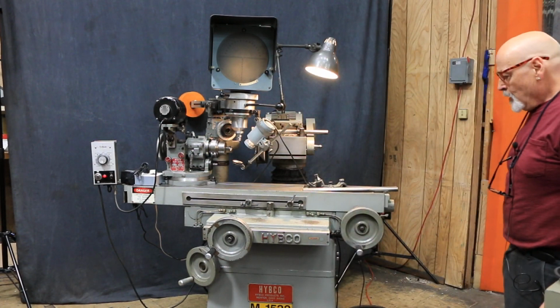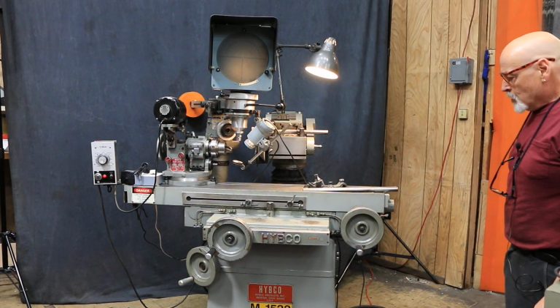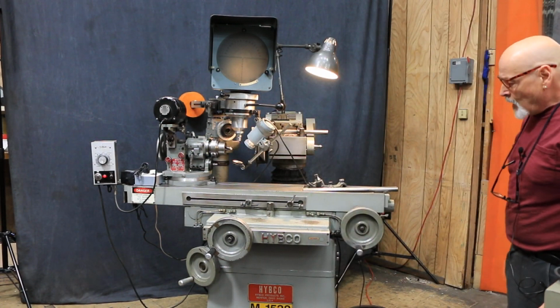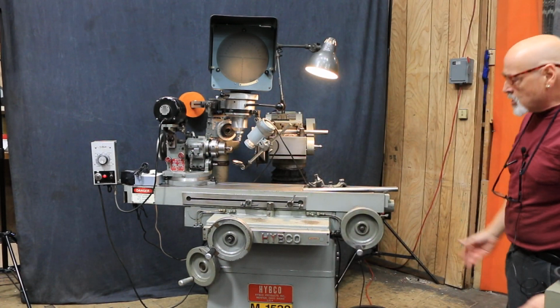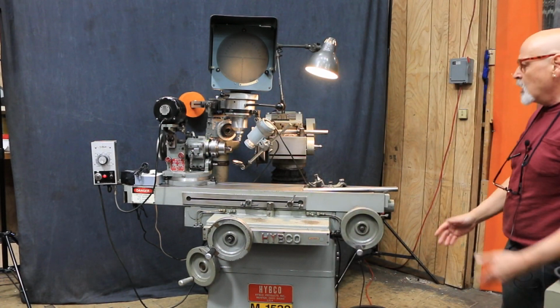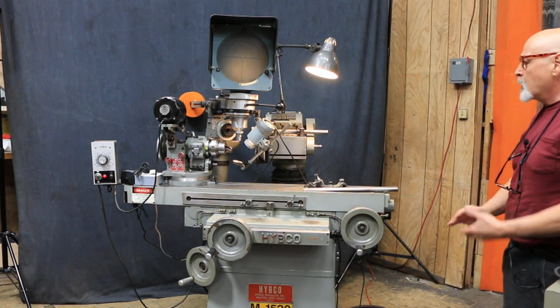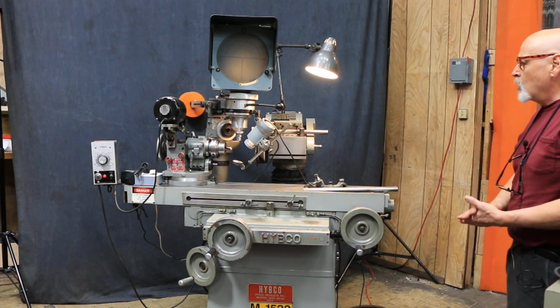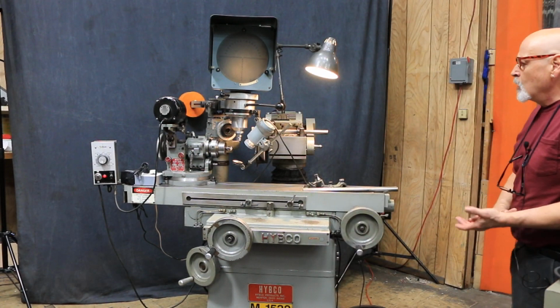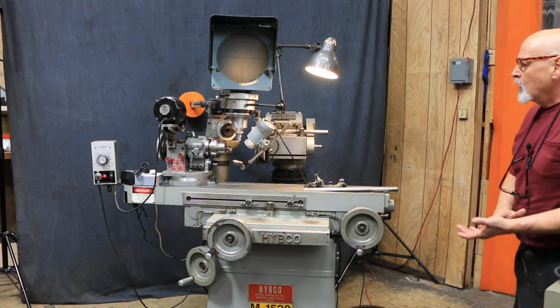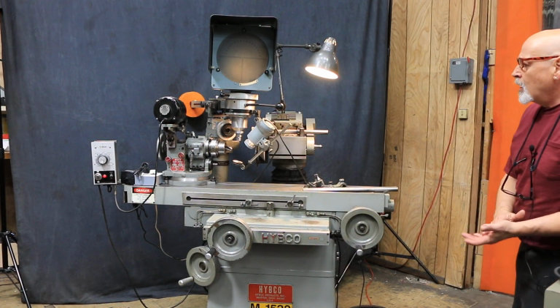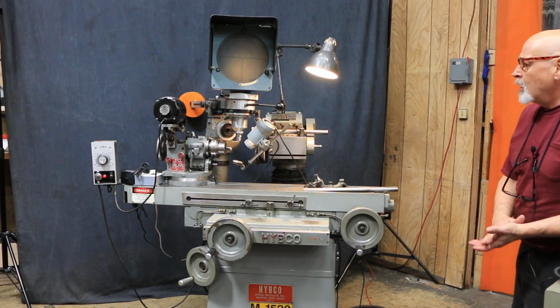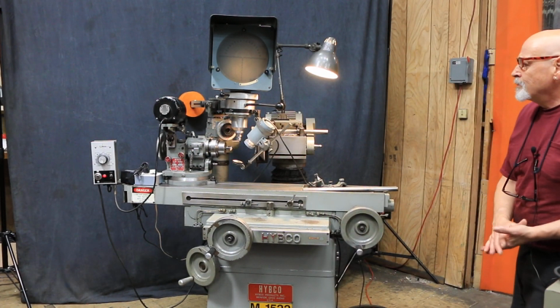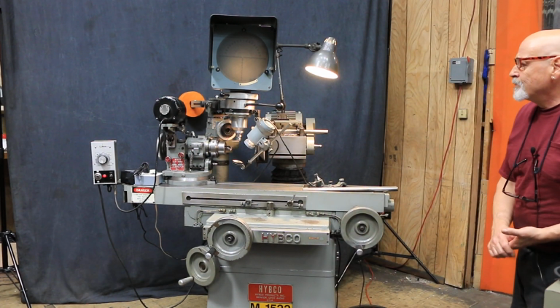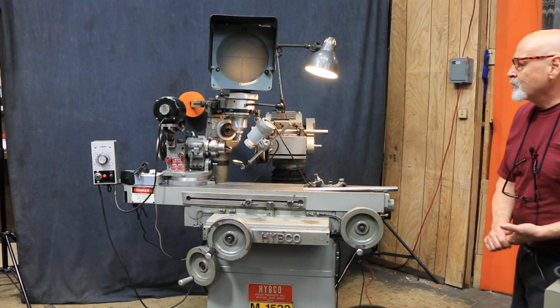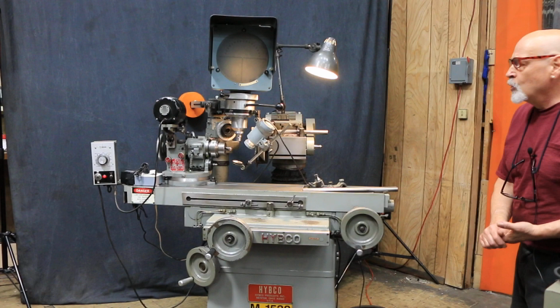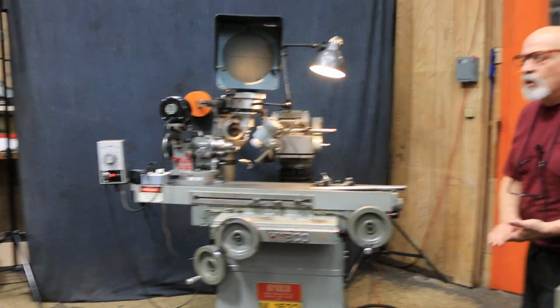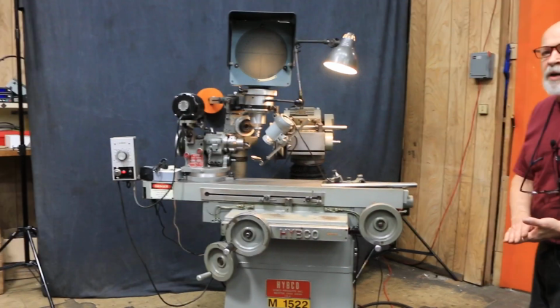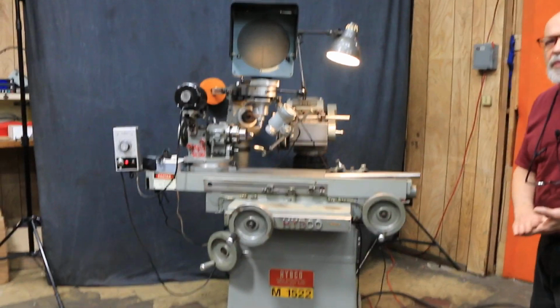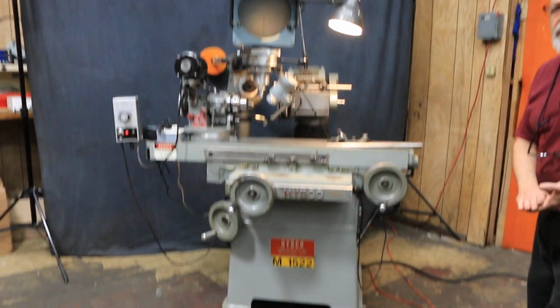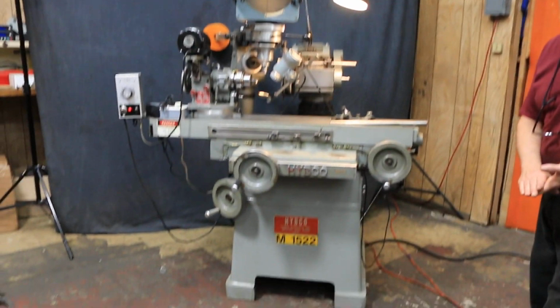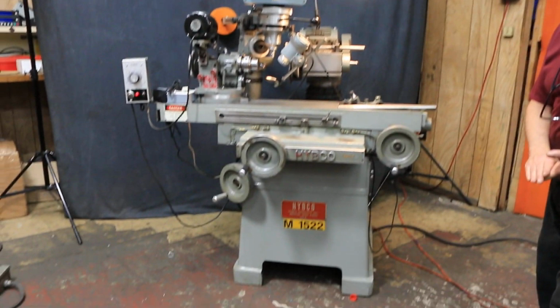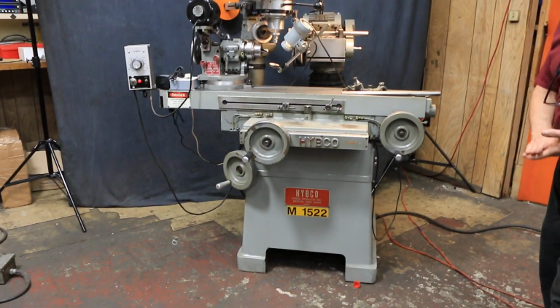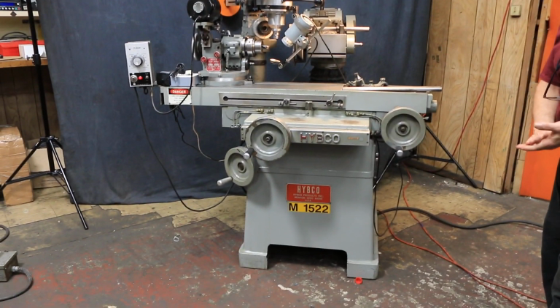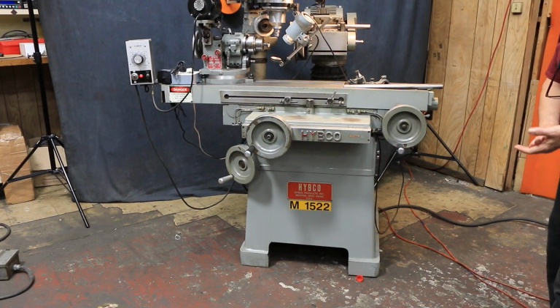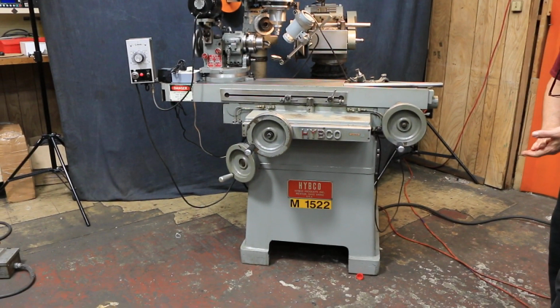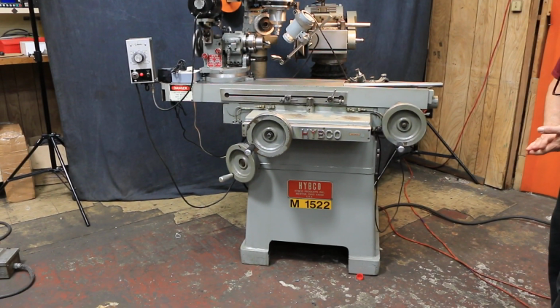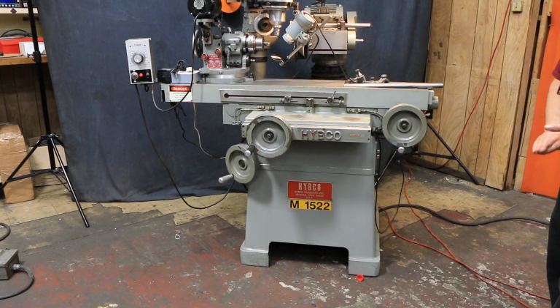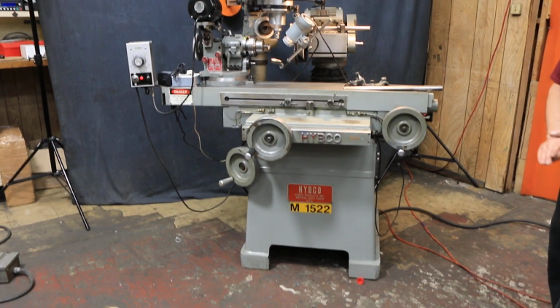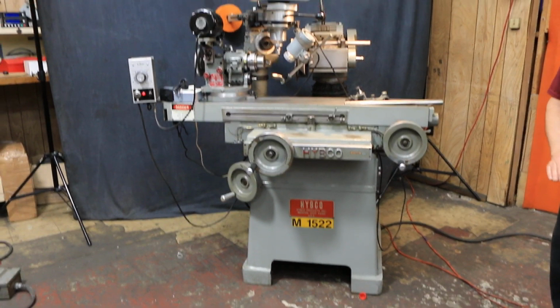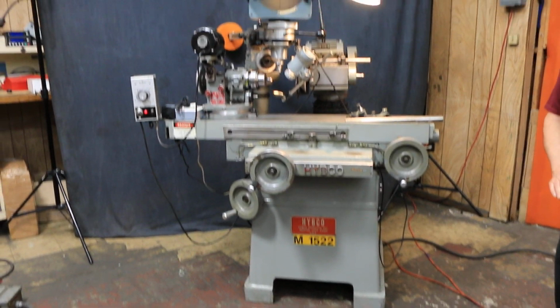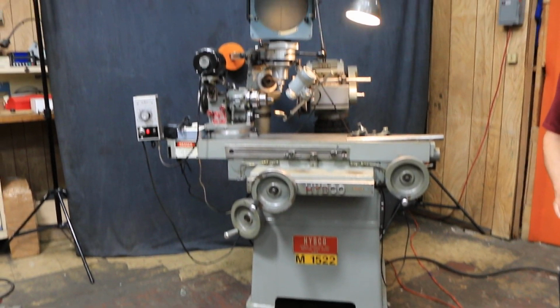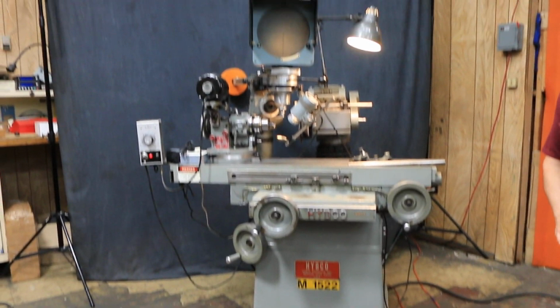So that's the Hipco tool and cutter grinder. I hope you like it. Thank you very much.